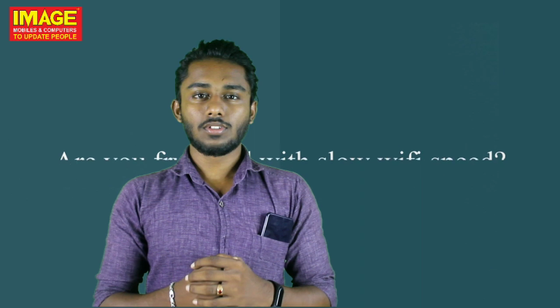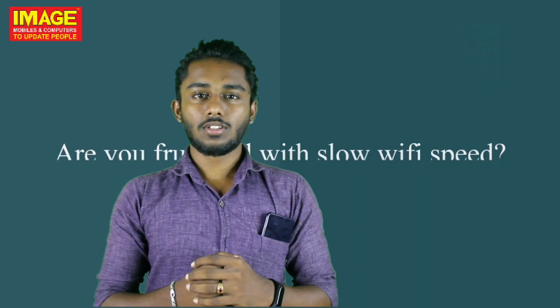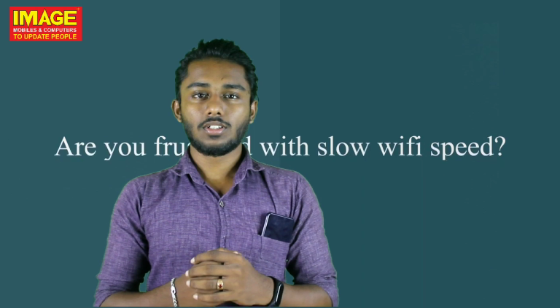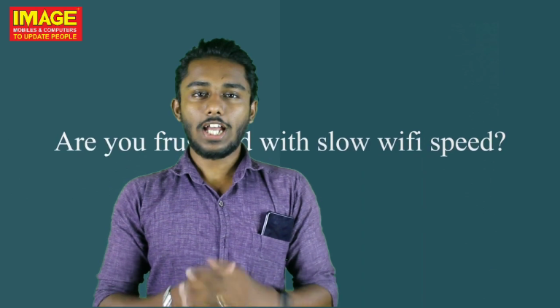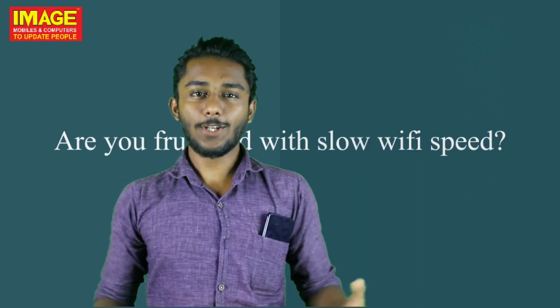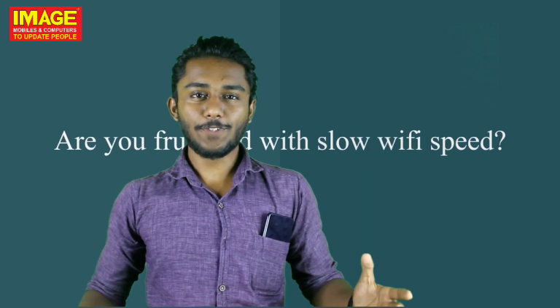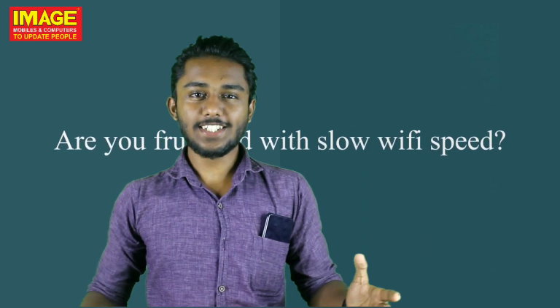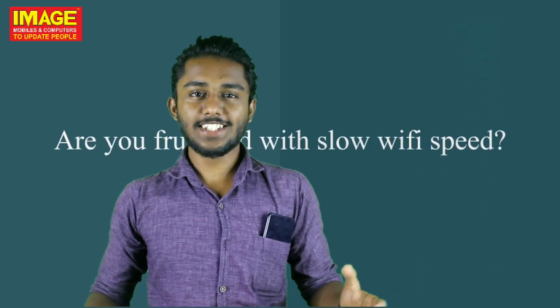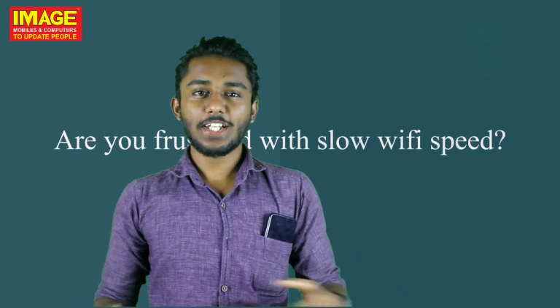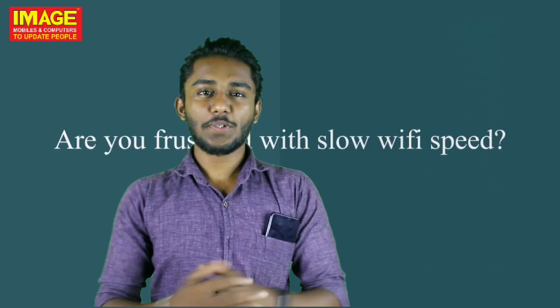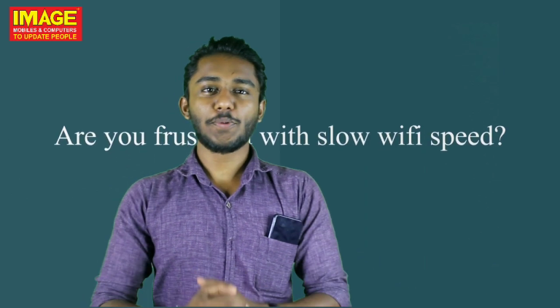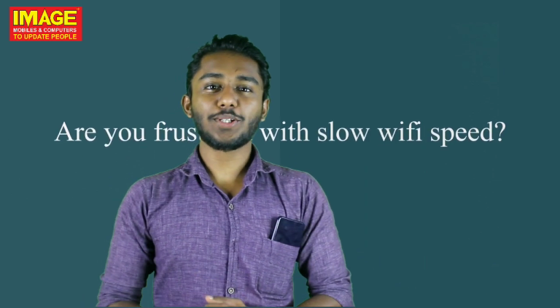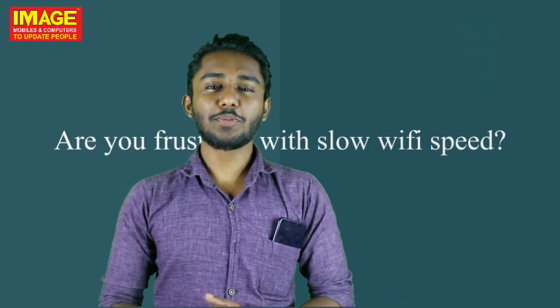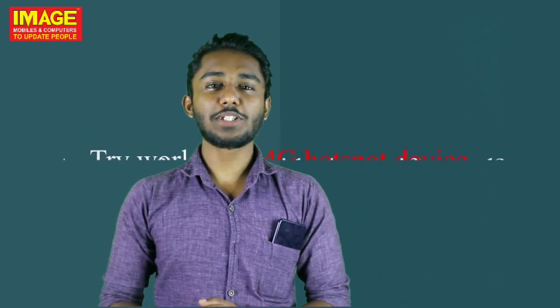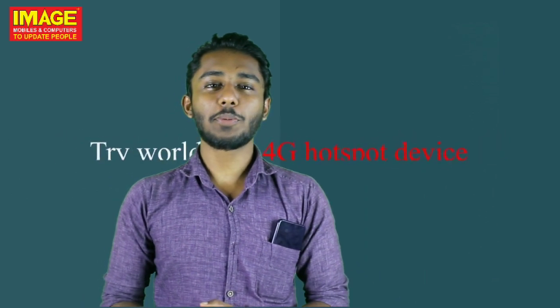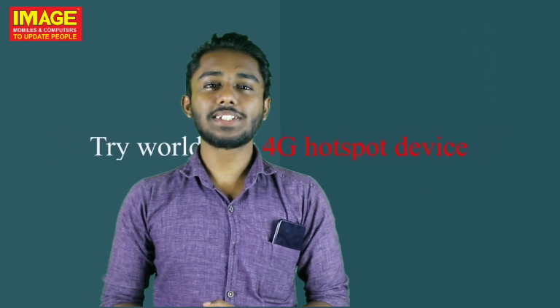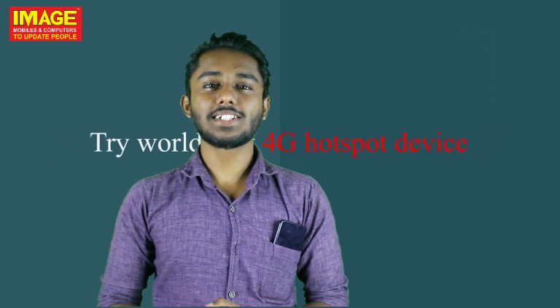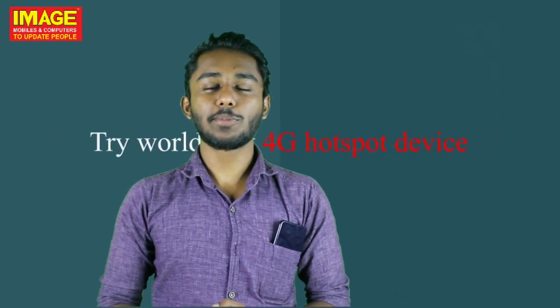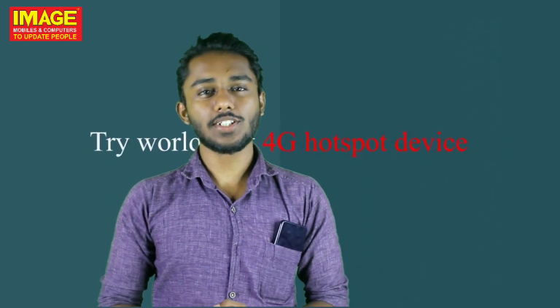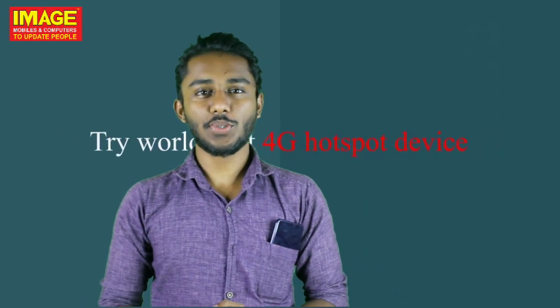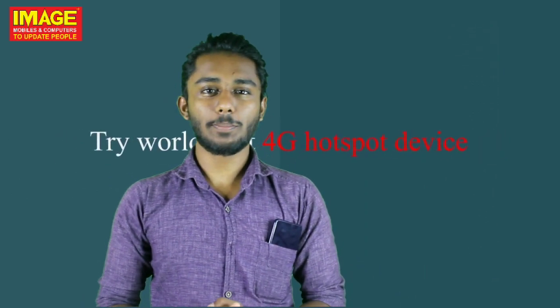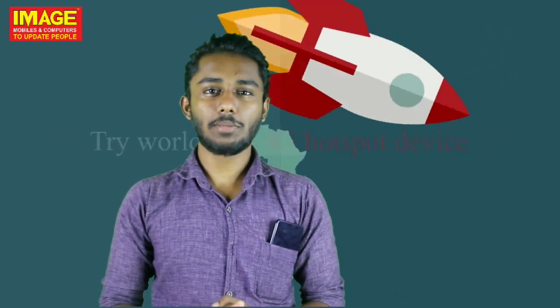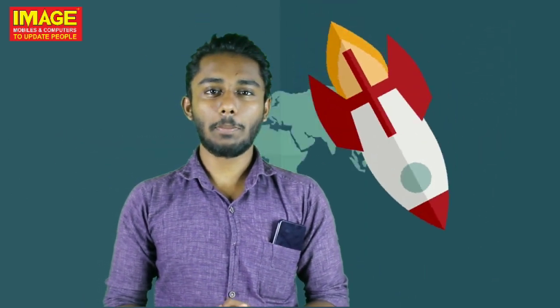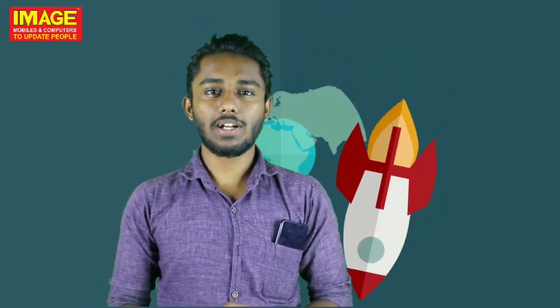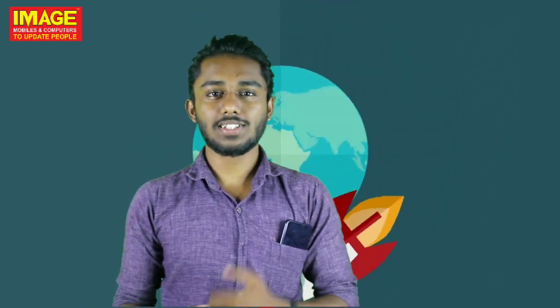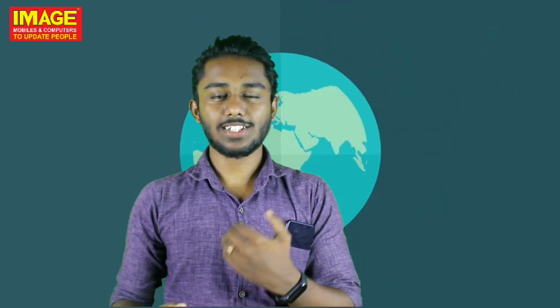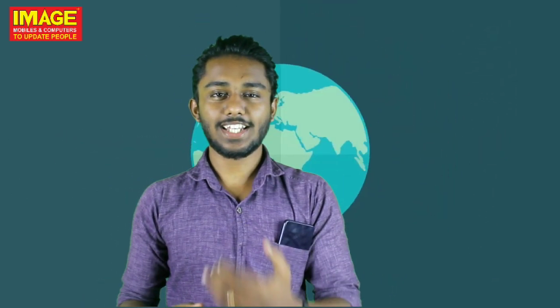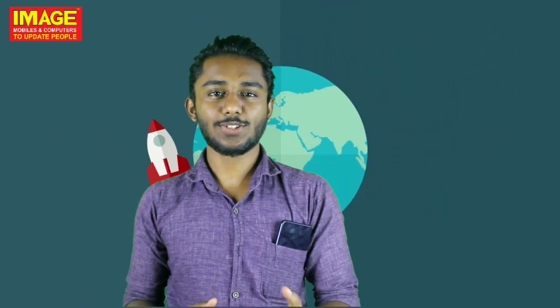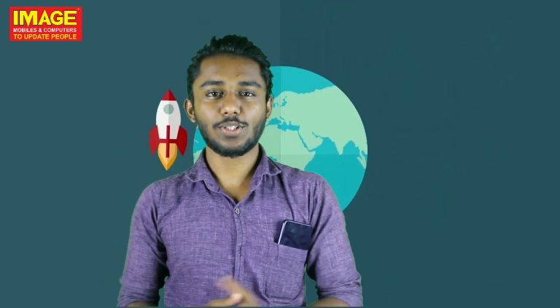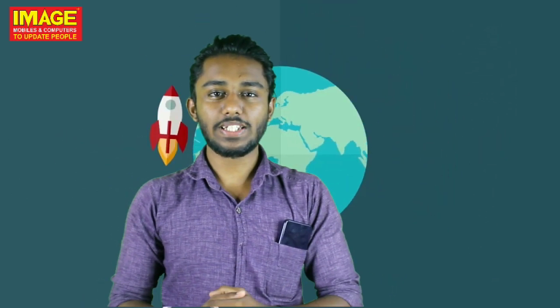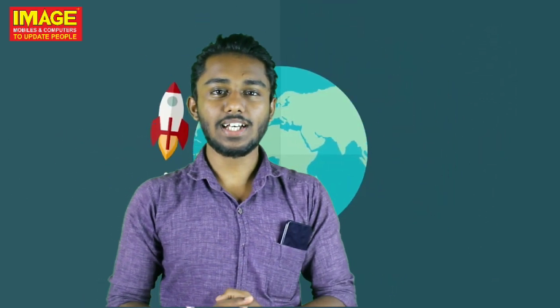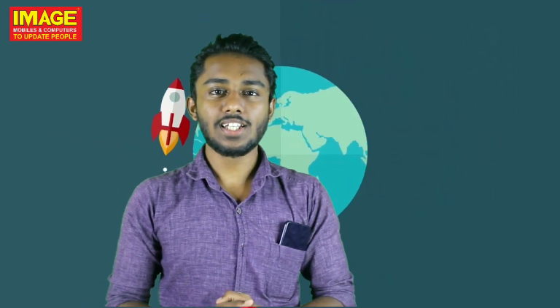Hello friends! Welcome to Mobile Syncometres to update people. My name is Thindamindas.